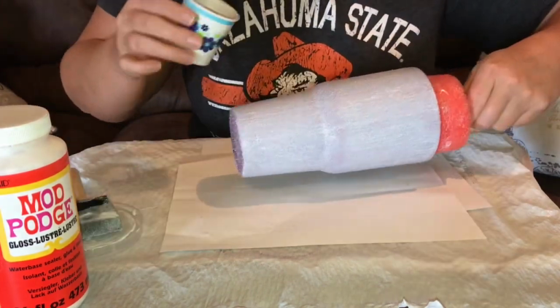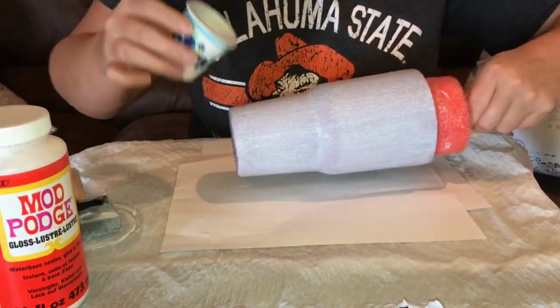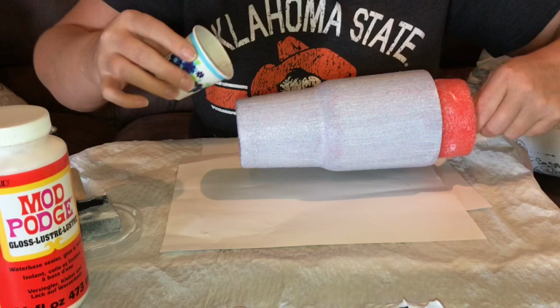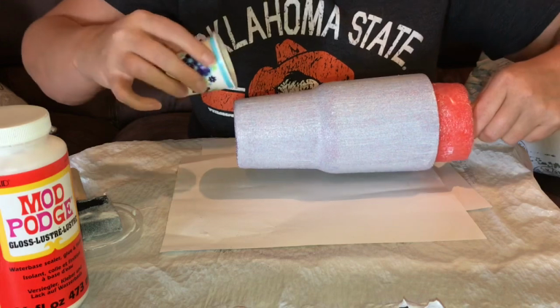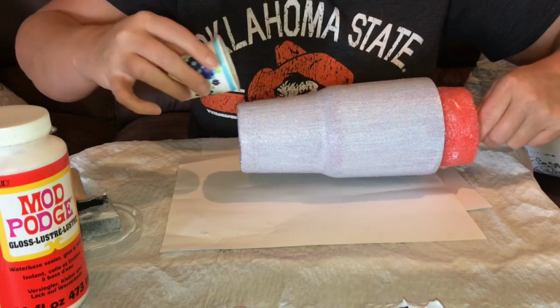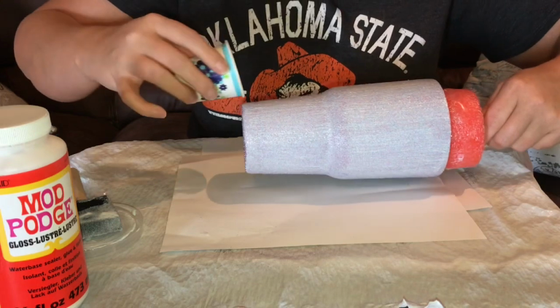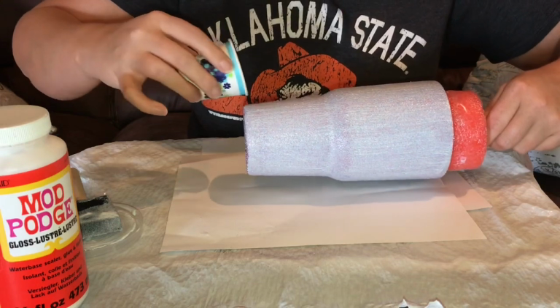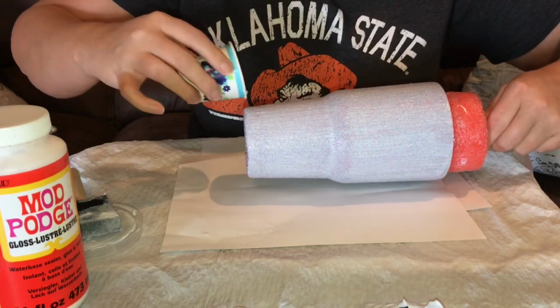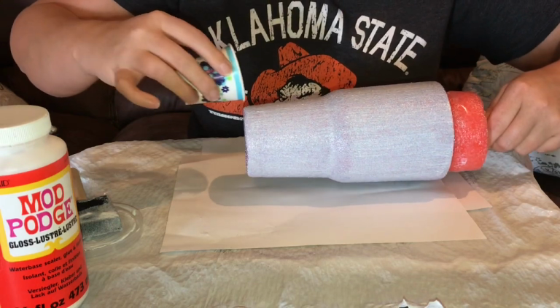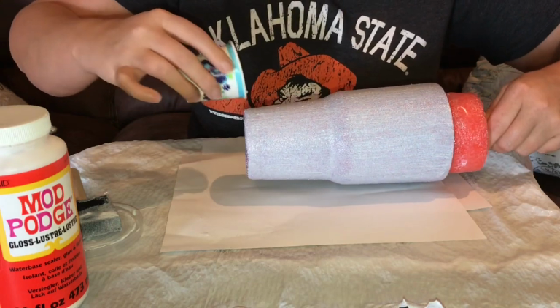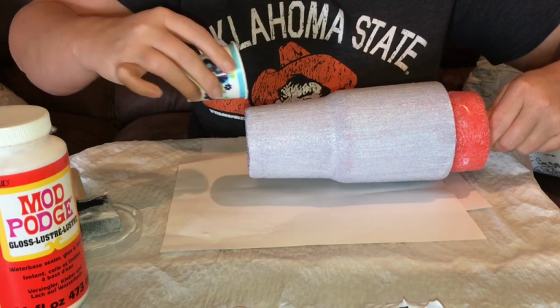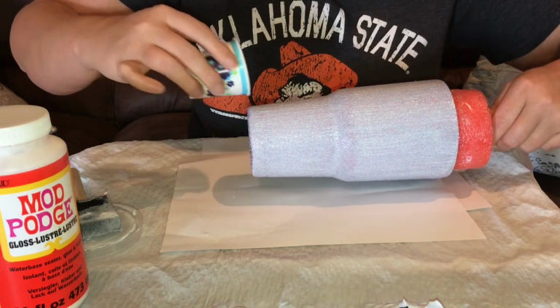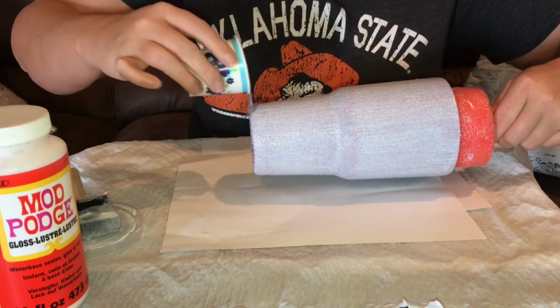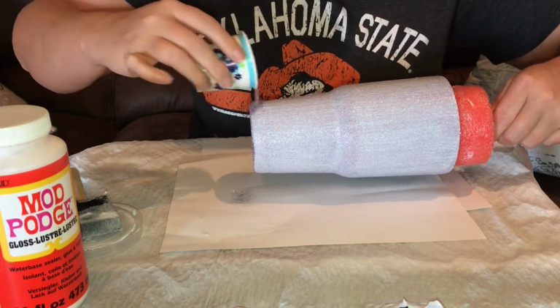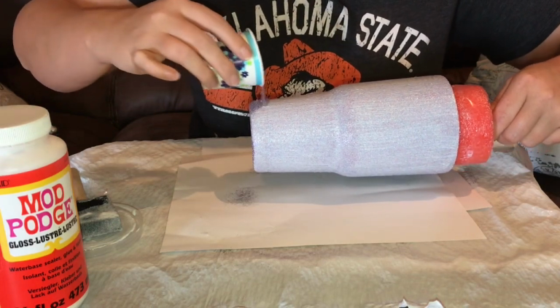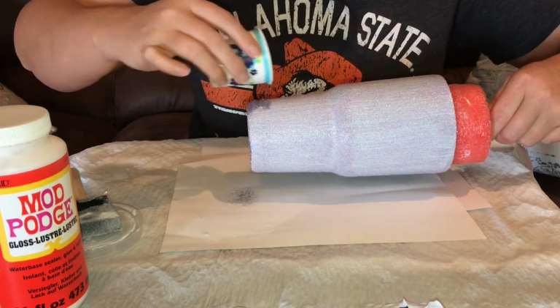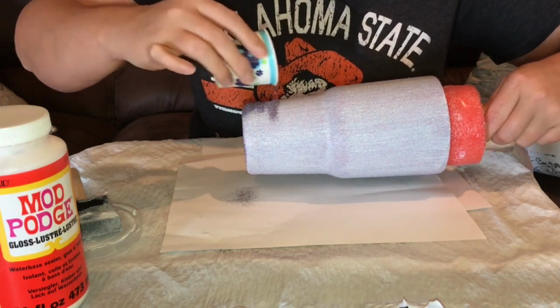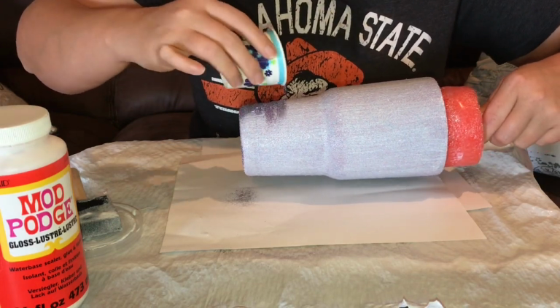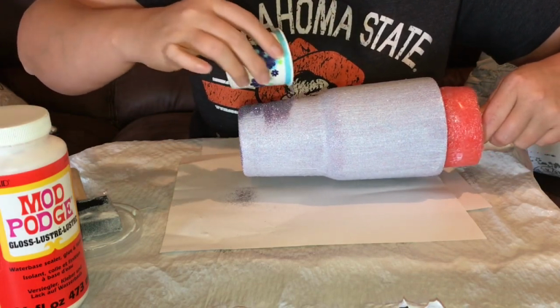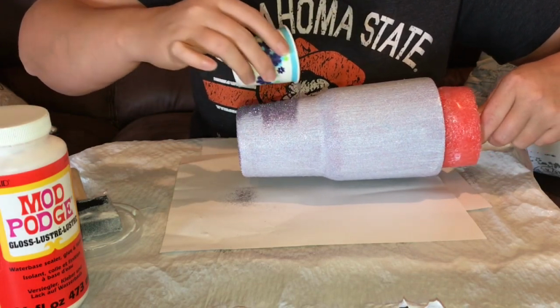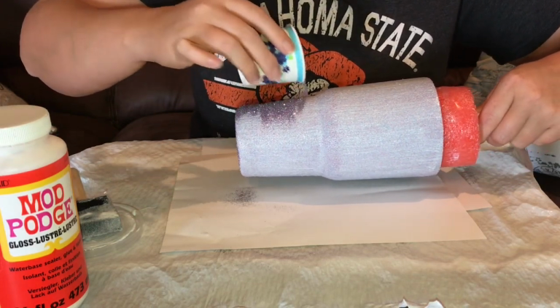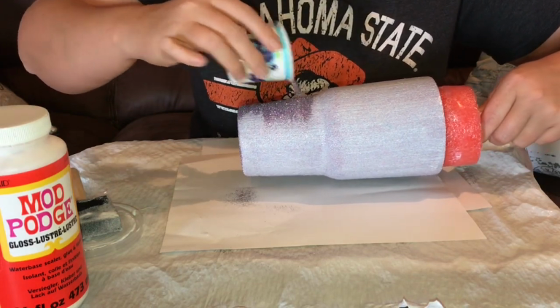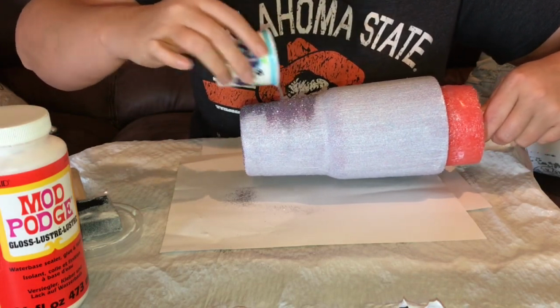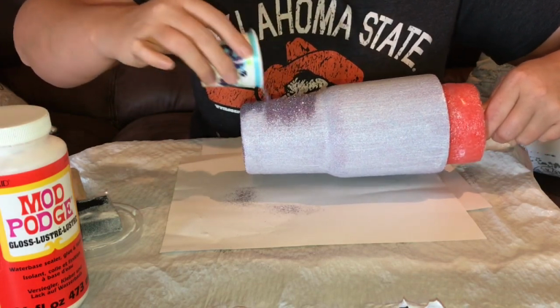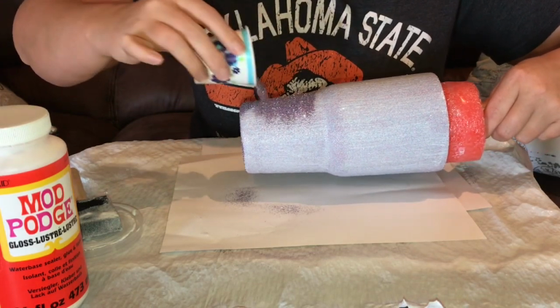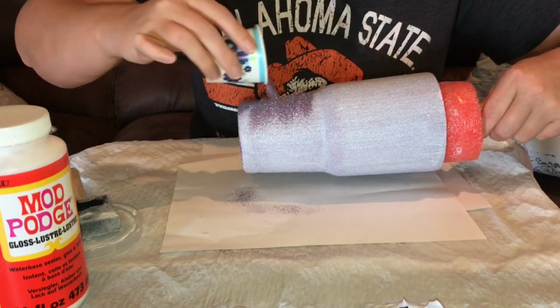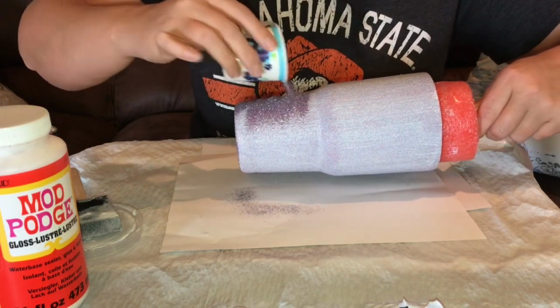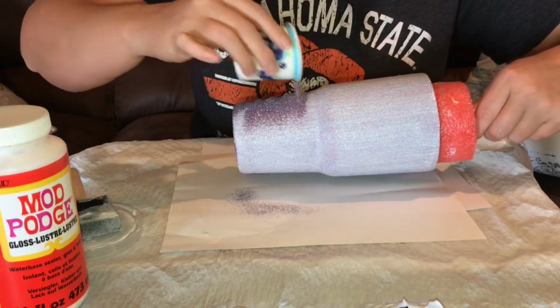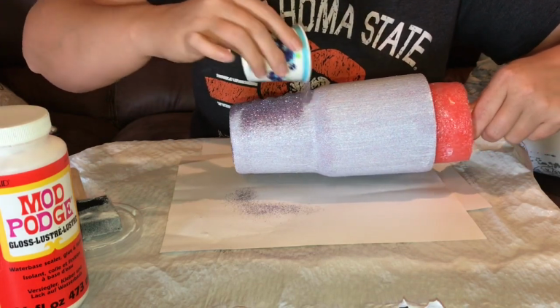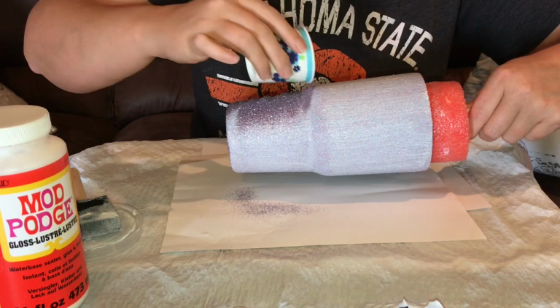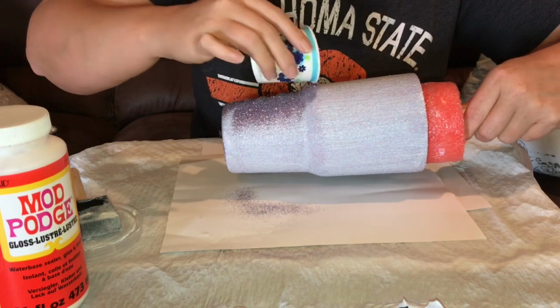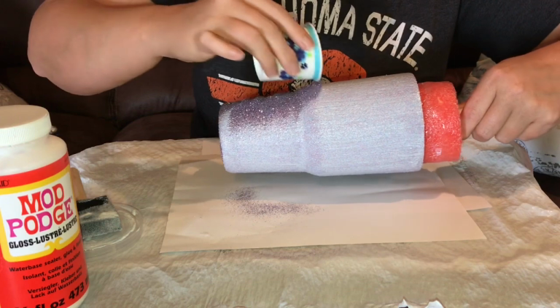Now we're just going to take the glitter and start covering the cup all over, just like we did the first time.